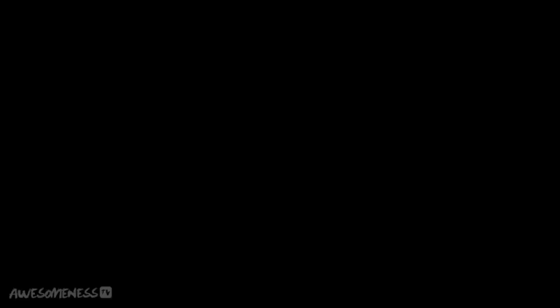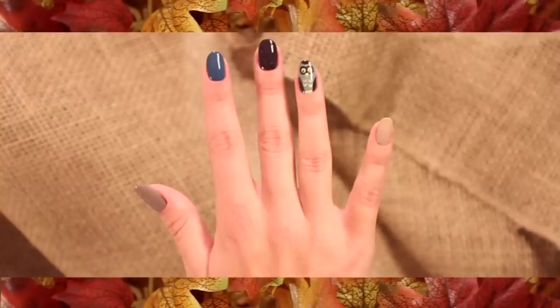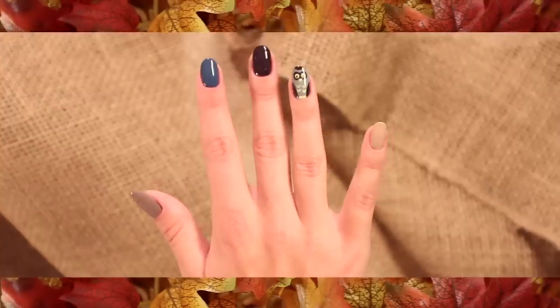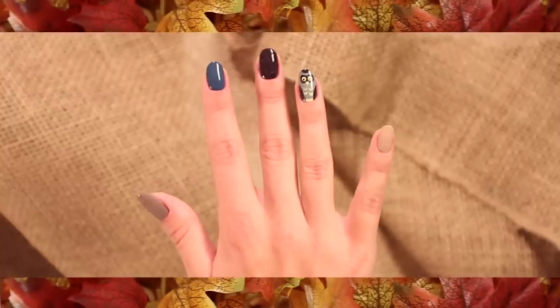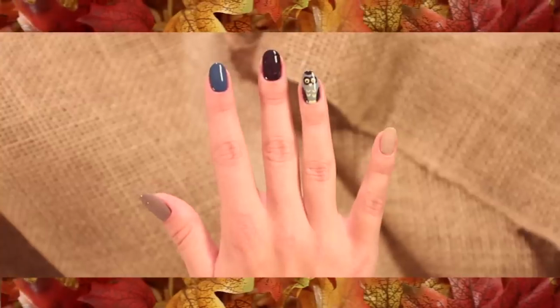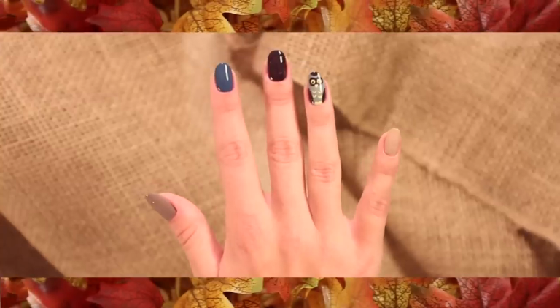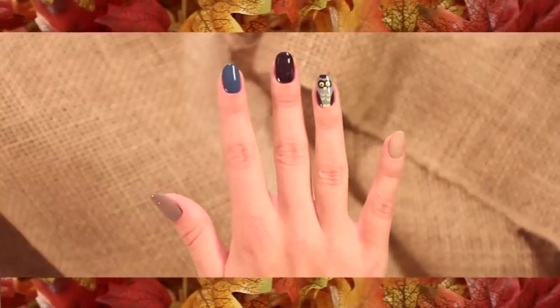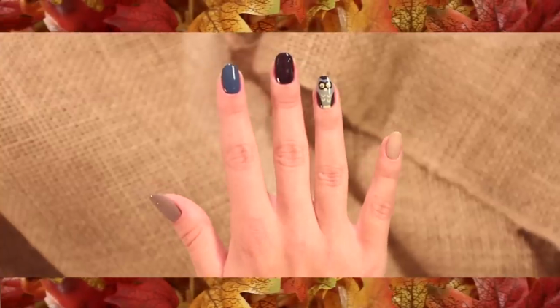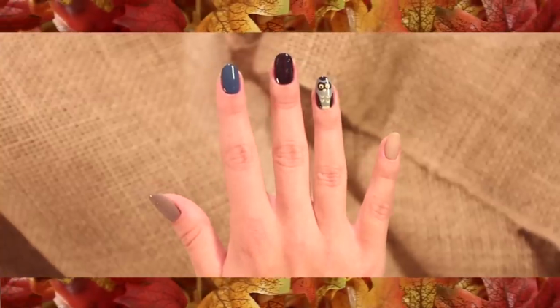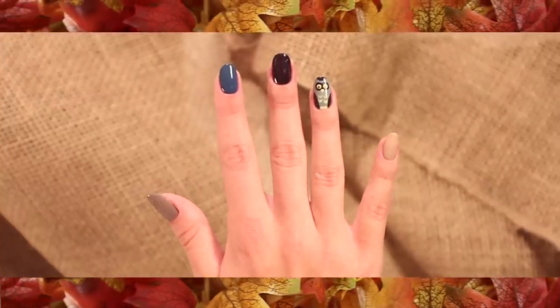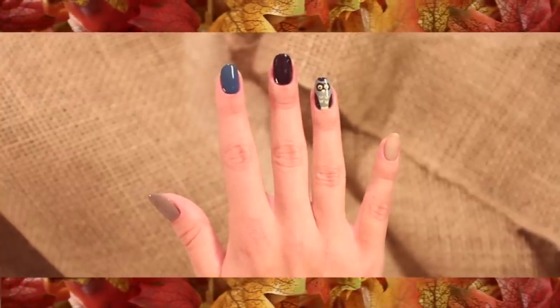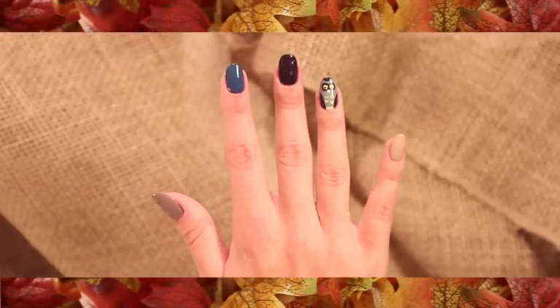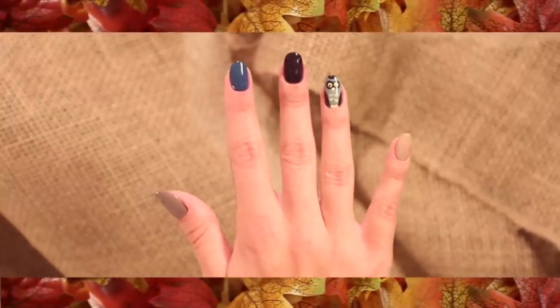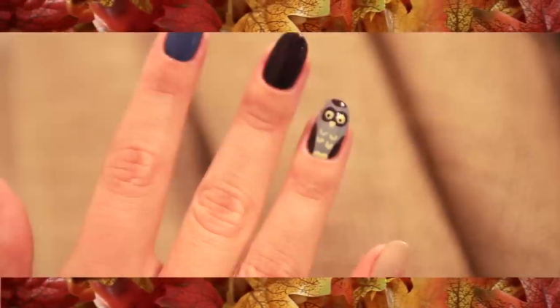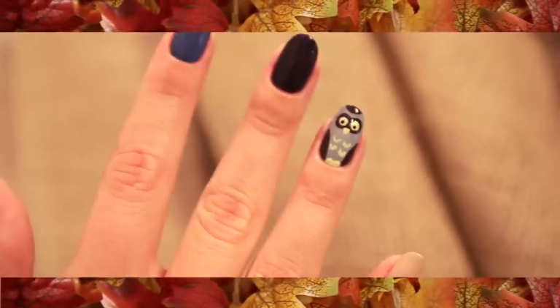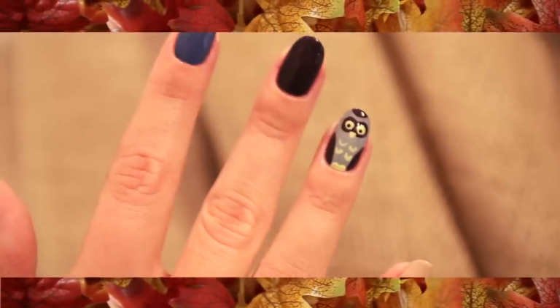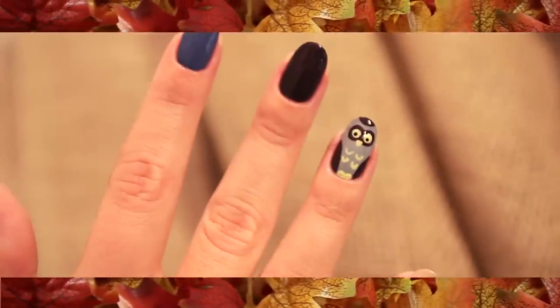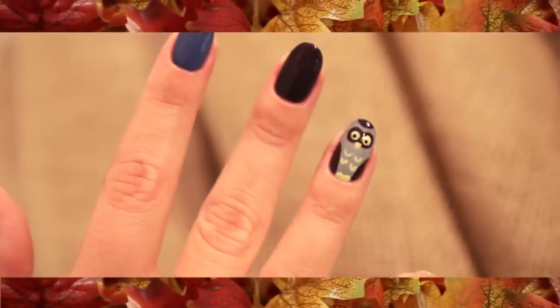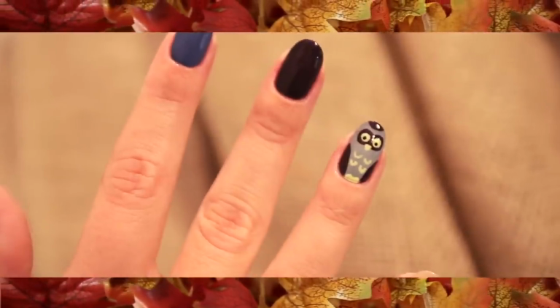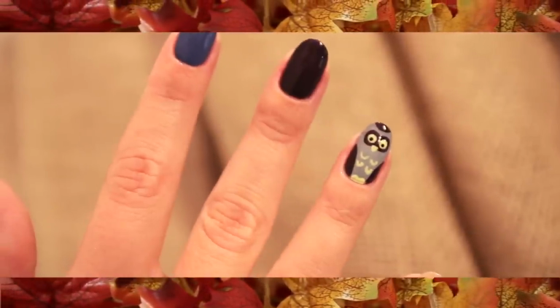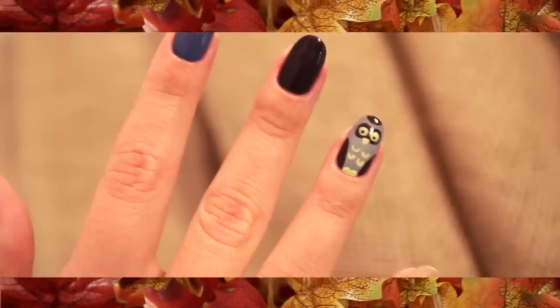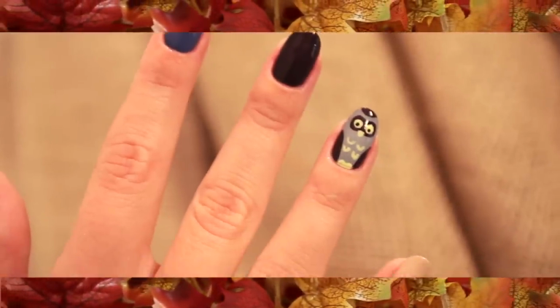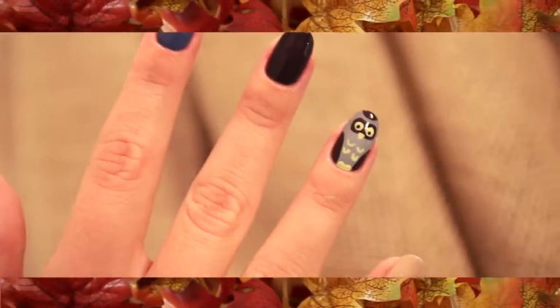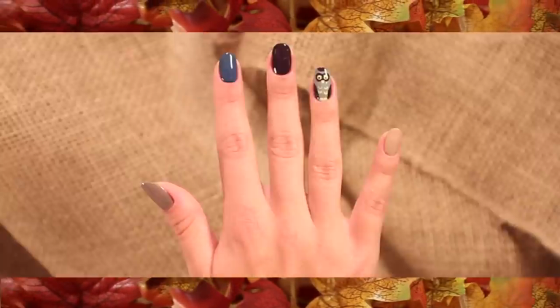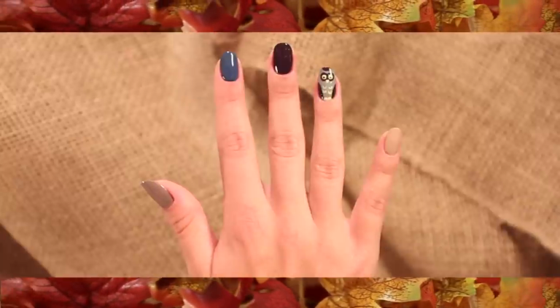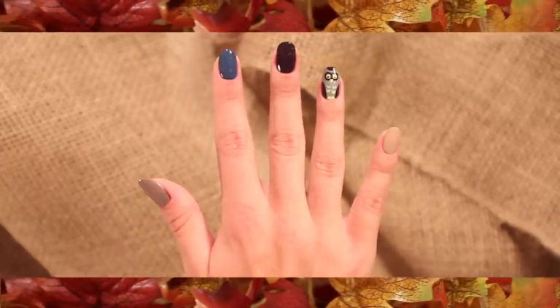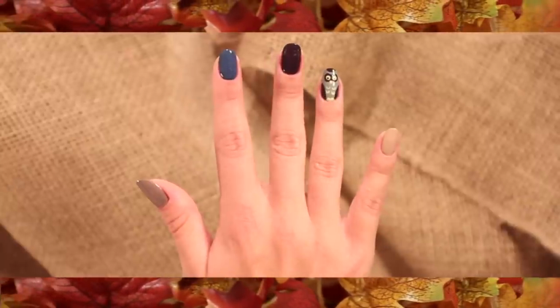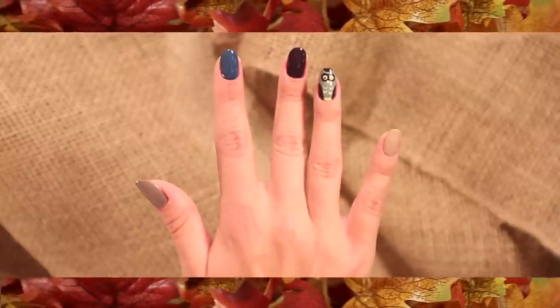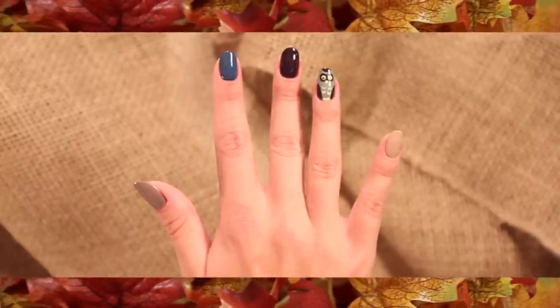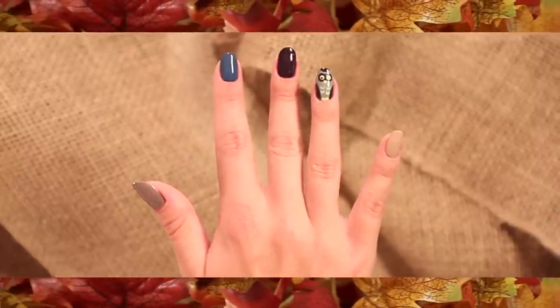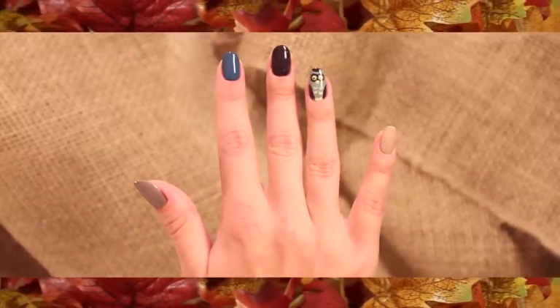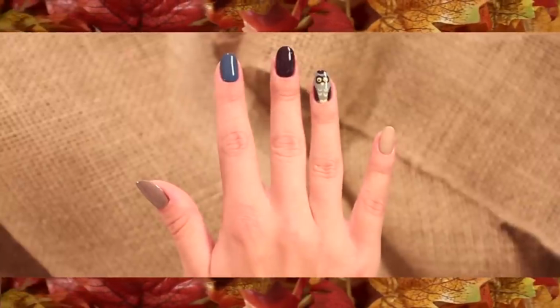Hey guys, welcome to today's tutorial. Today's look: Fall Nails.